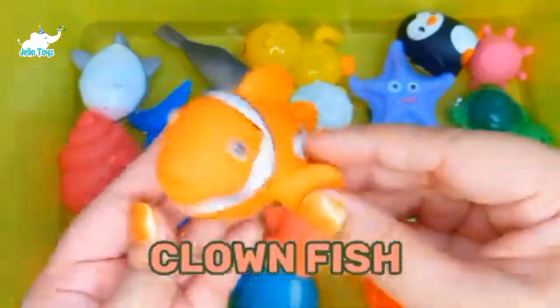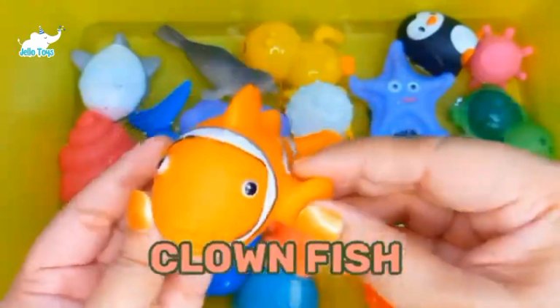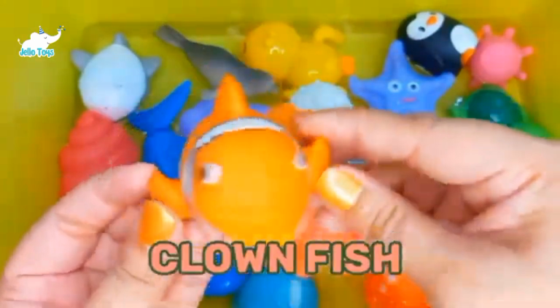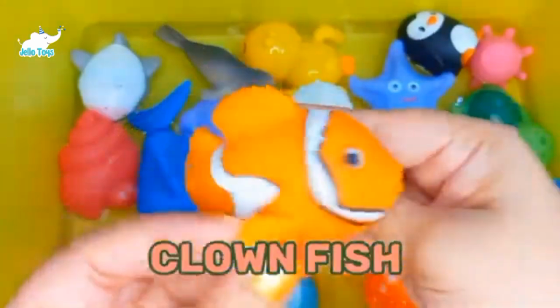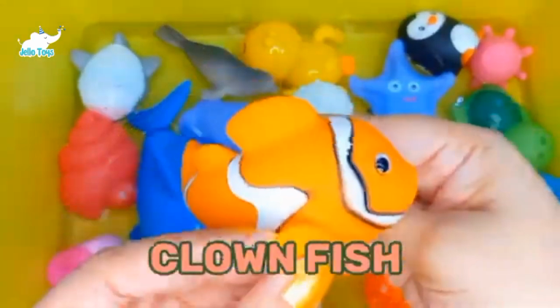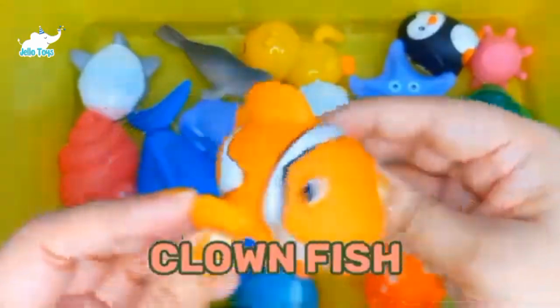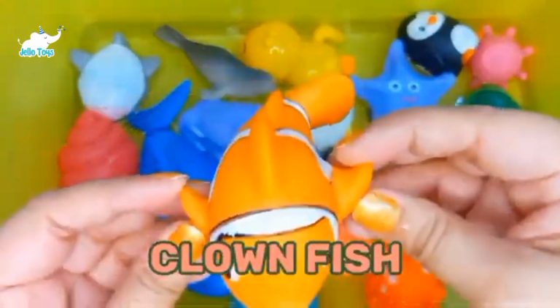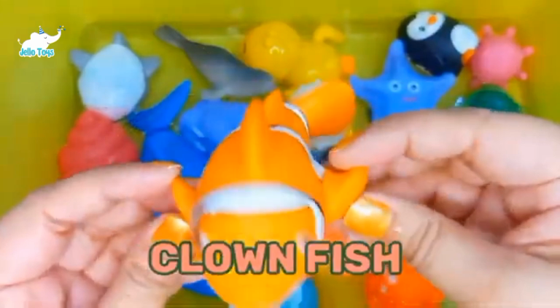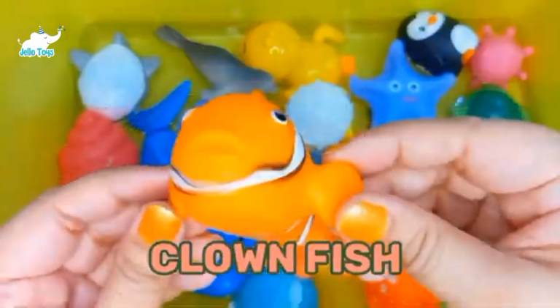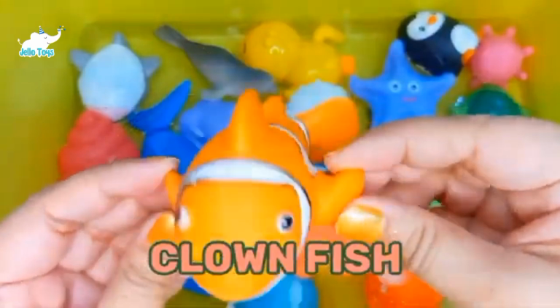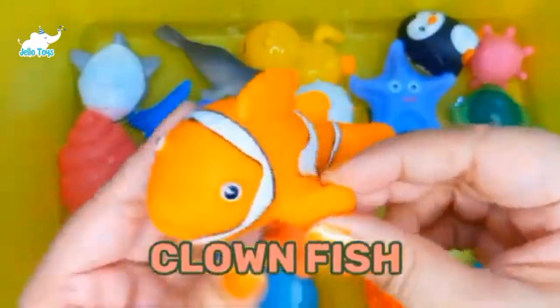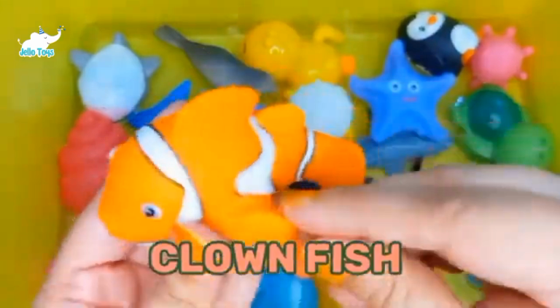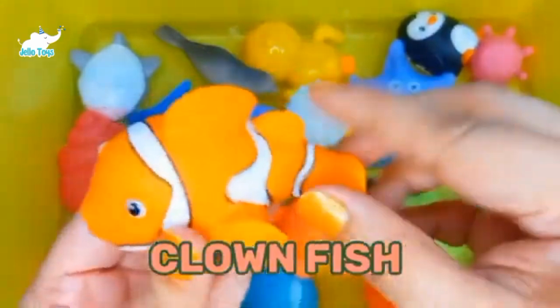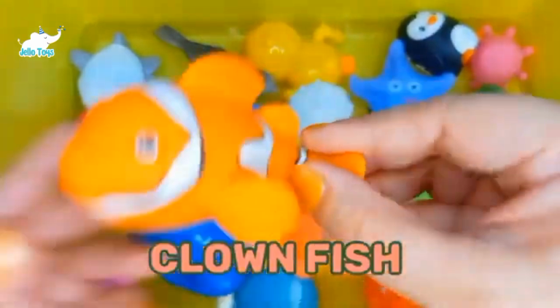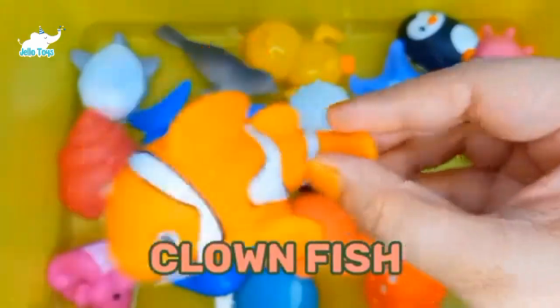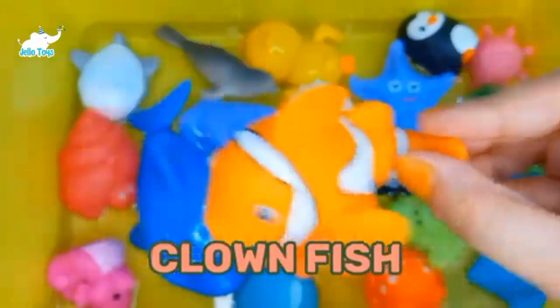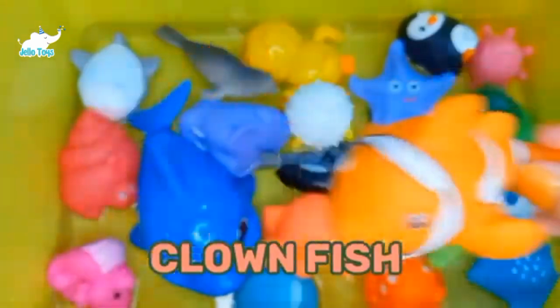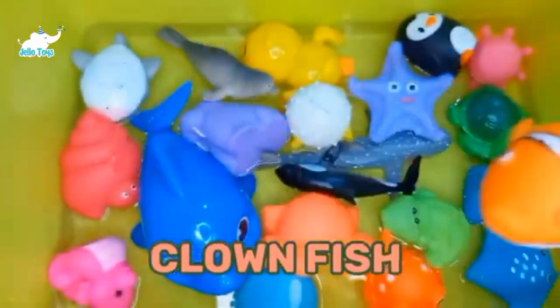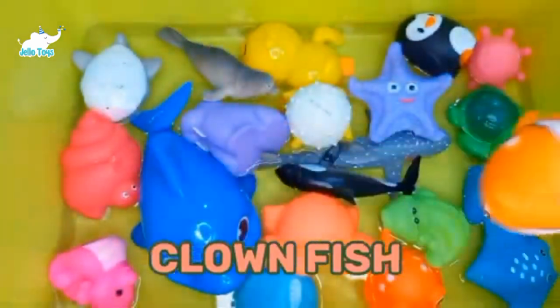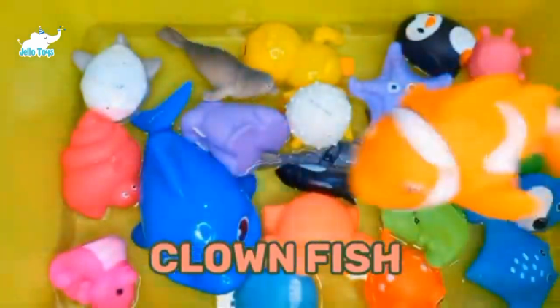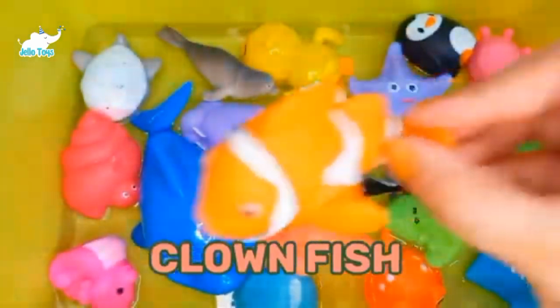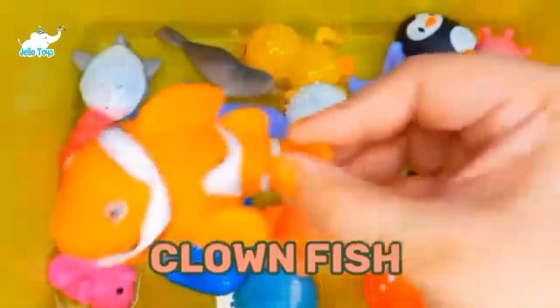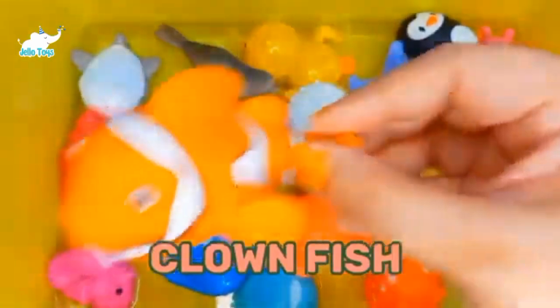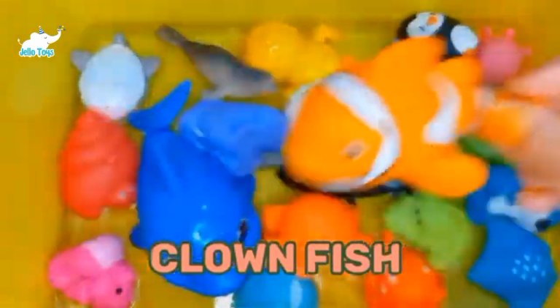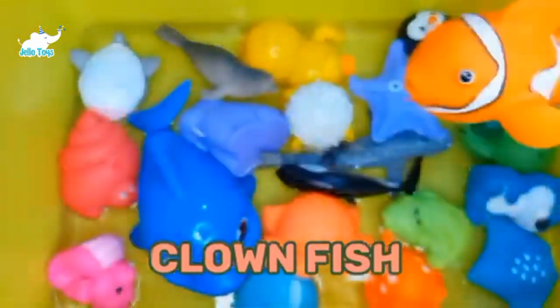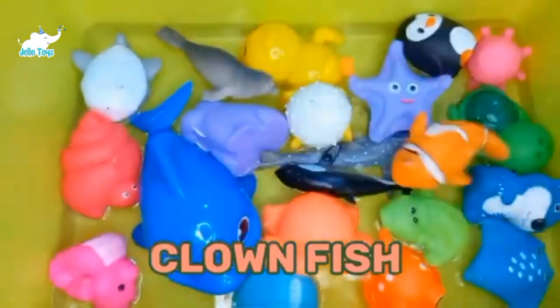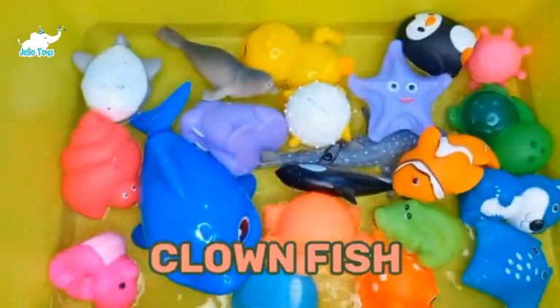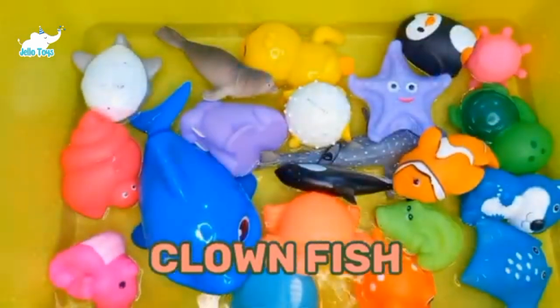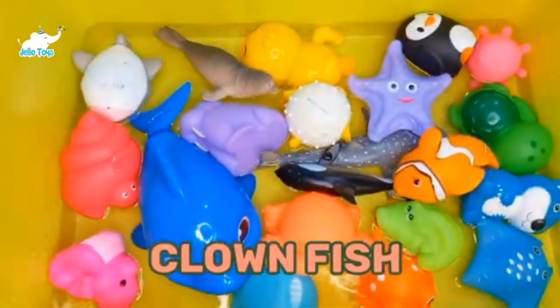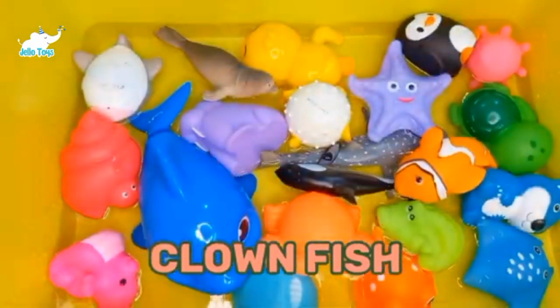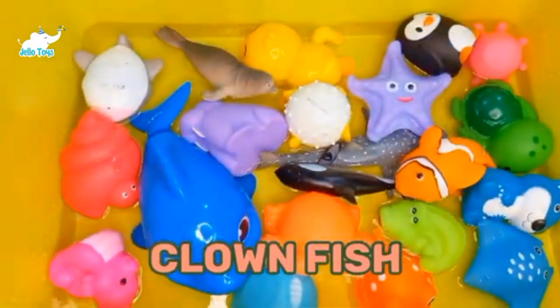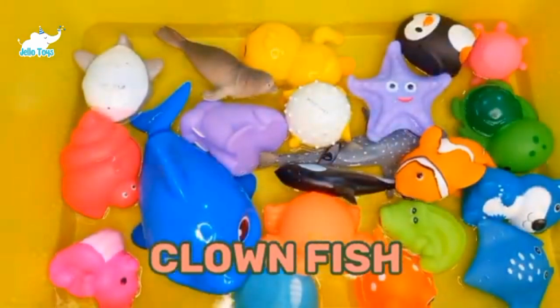Clownfish. Clownfish eggs can be hatched any time during the year. Interestingly, clownfish are all born male.